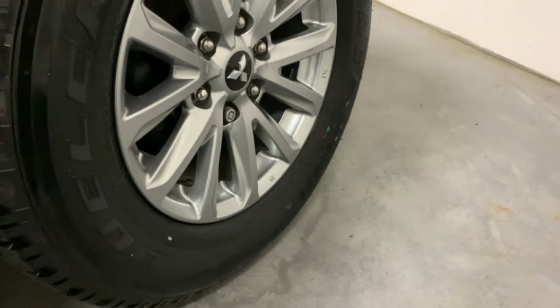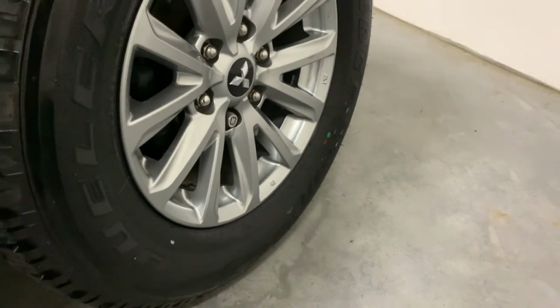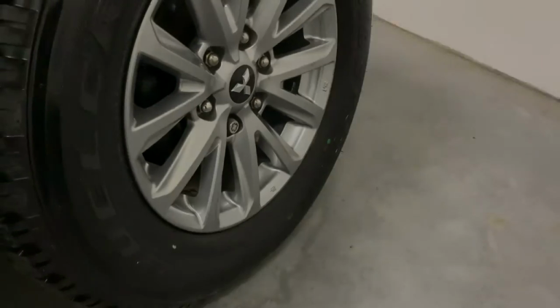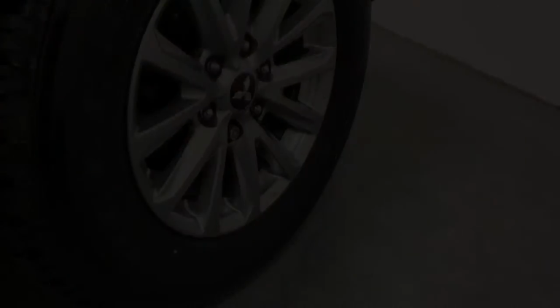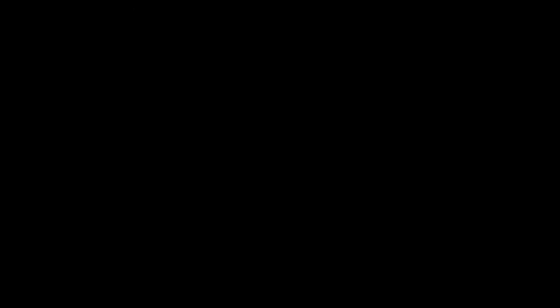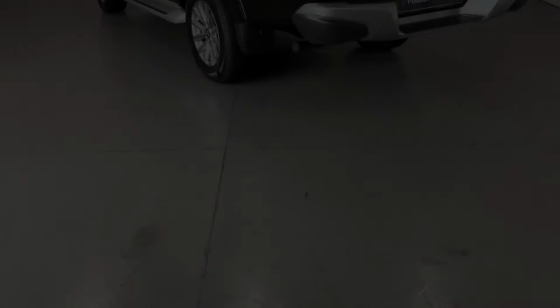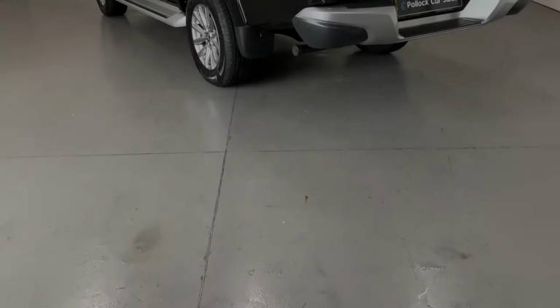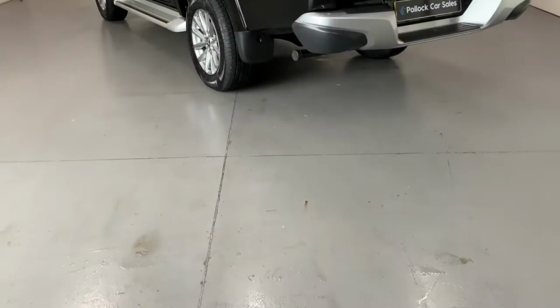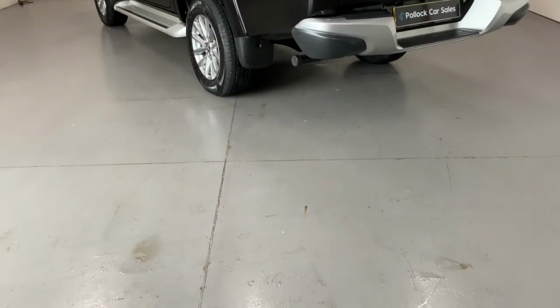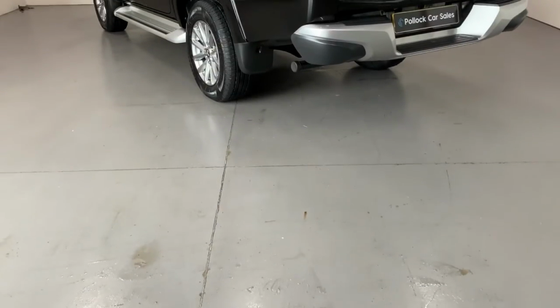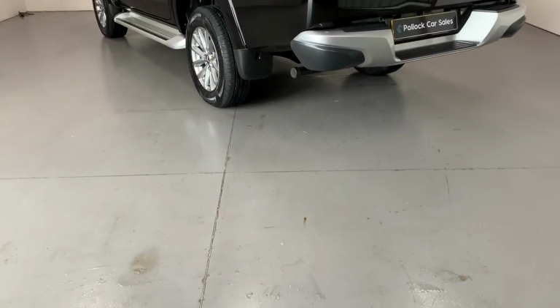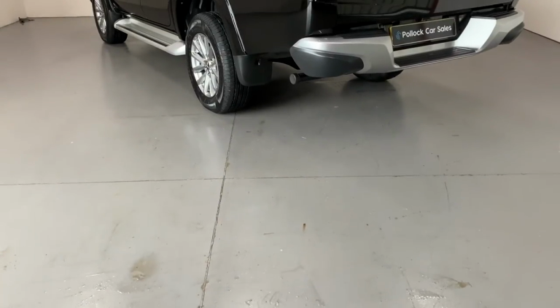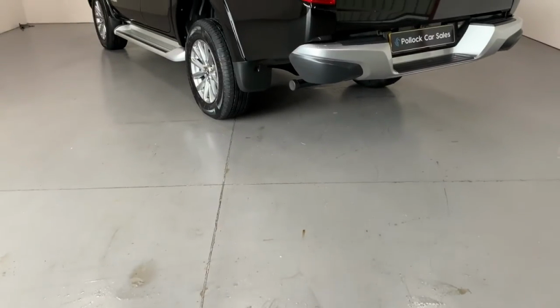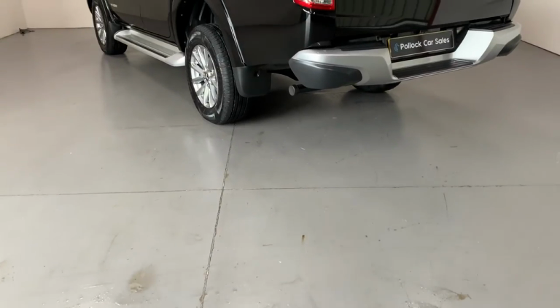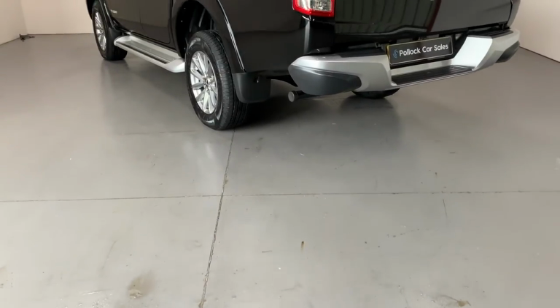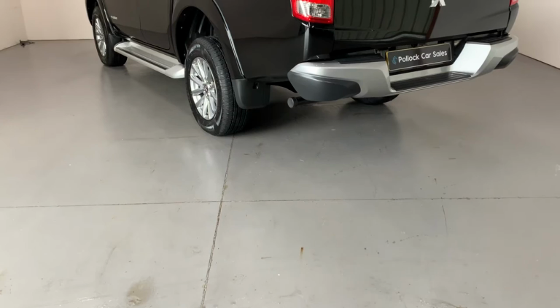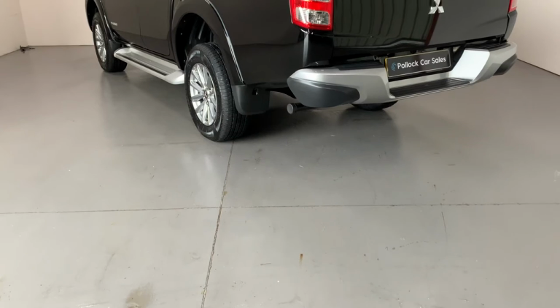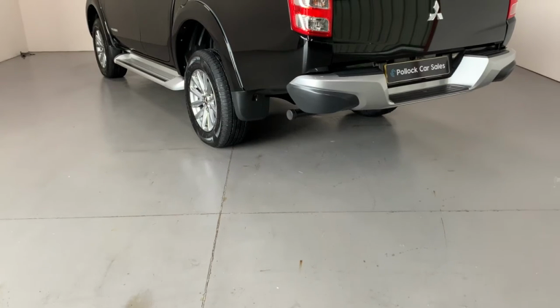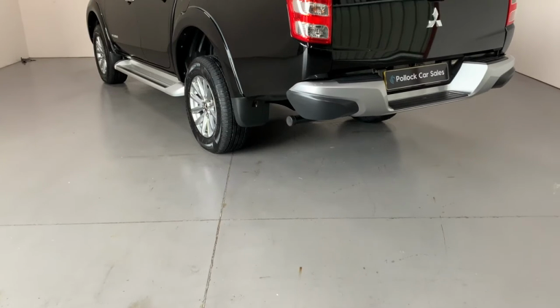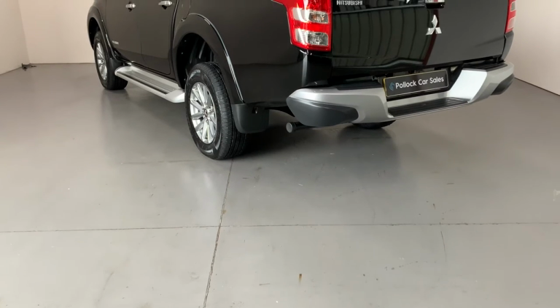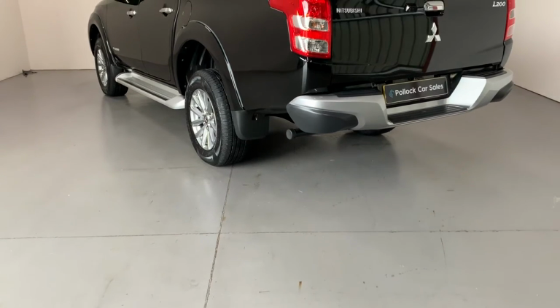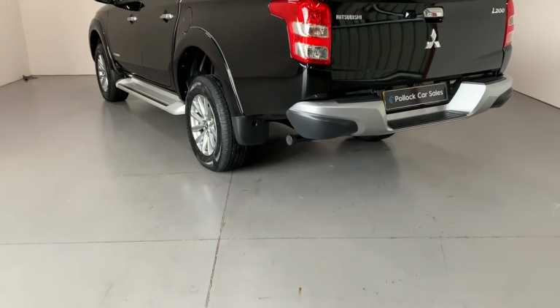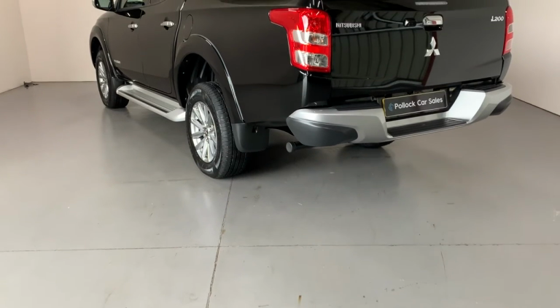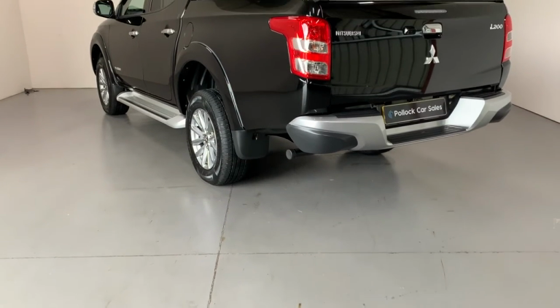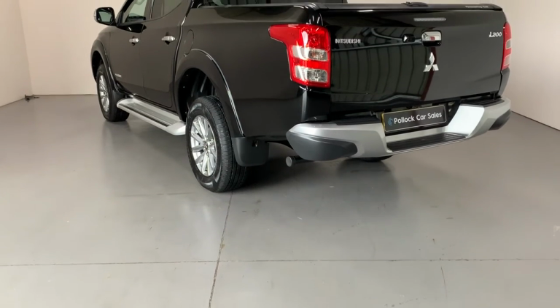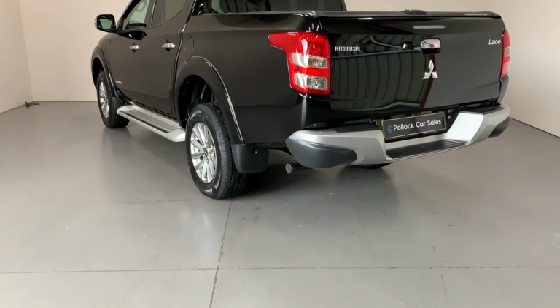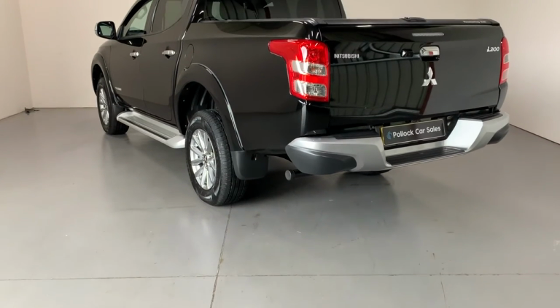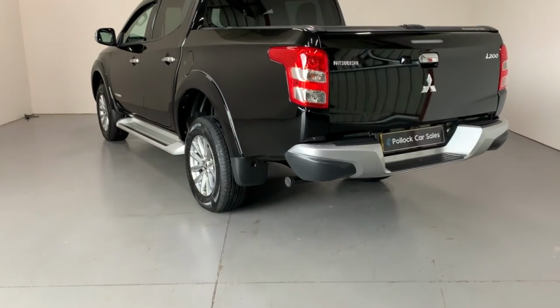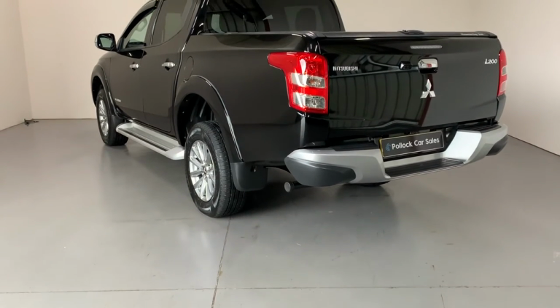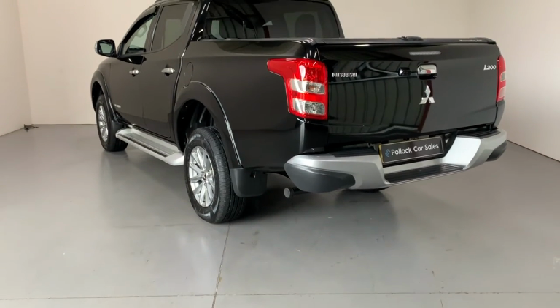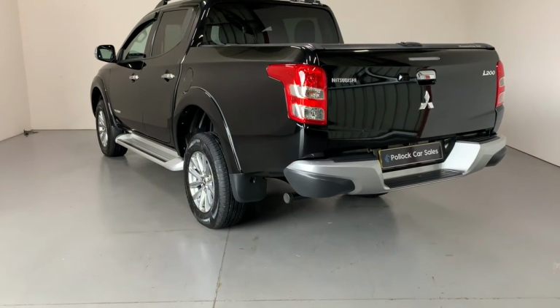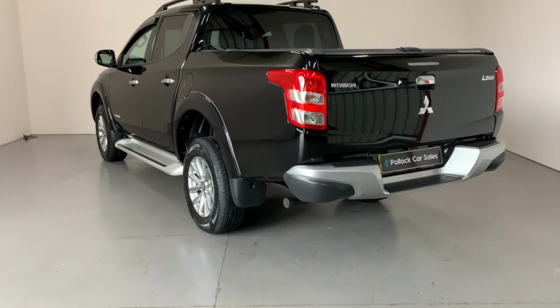The vehicle is finished in metallic Cosmos black. It's totally unmarked and it's in really, really good condition.